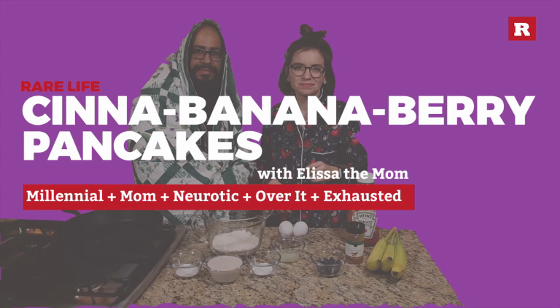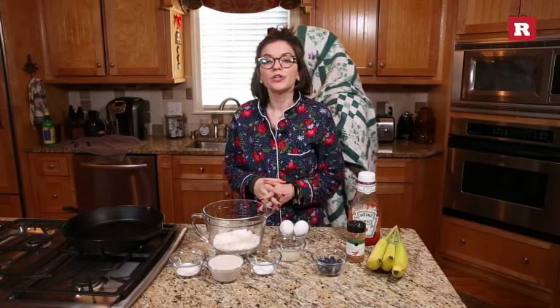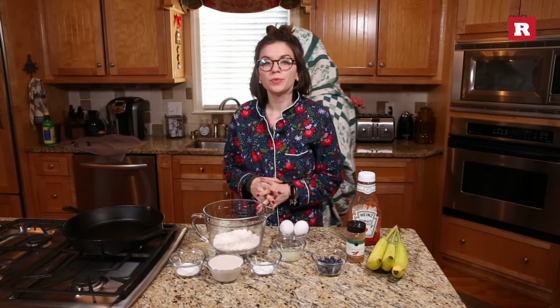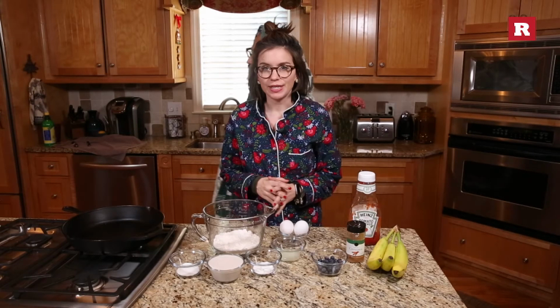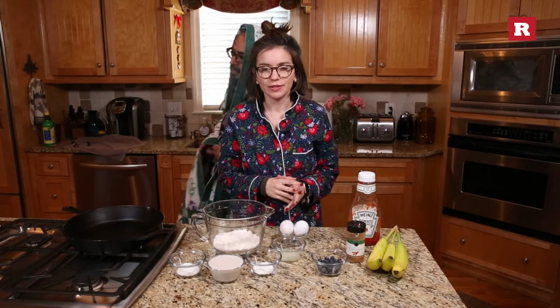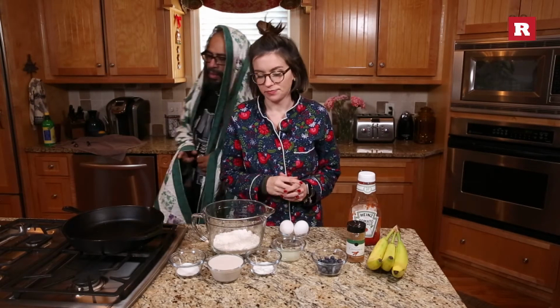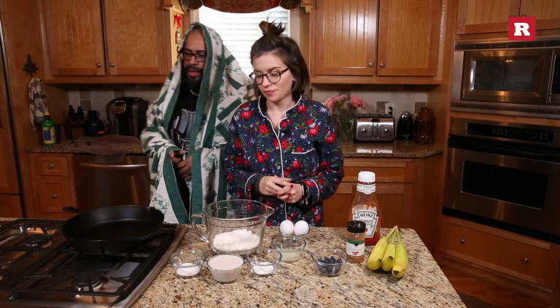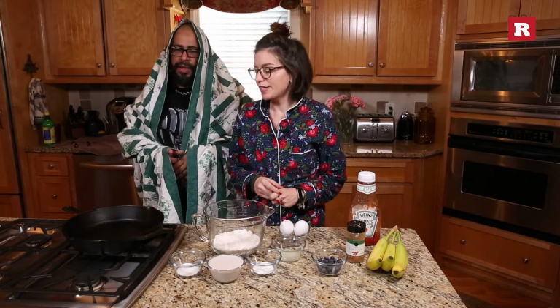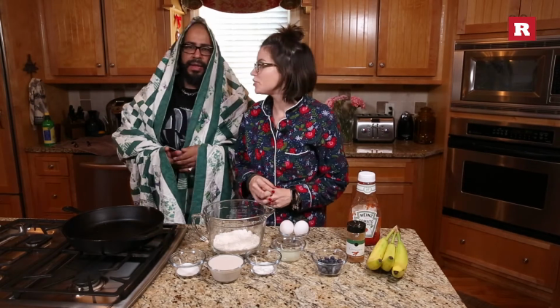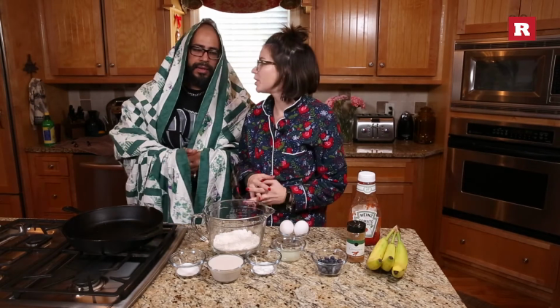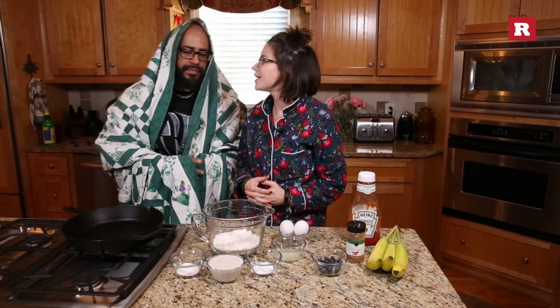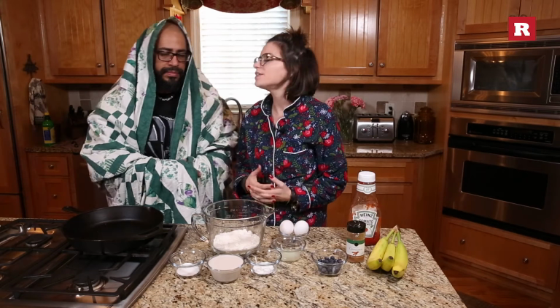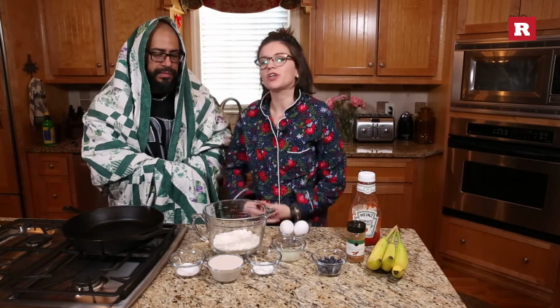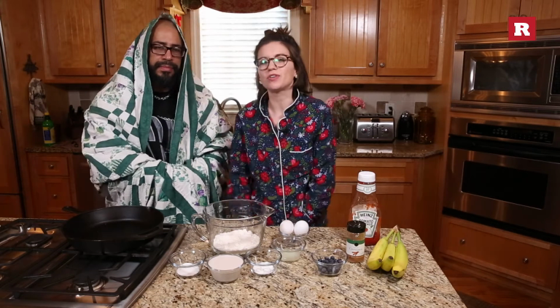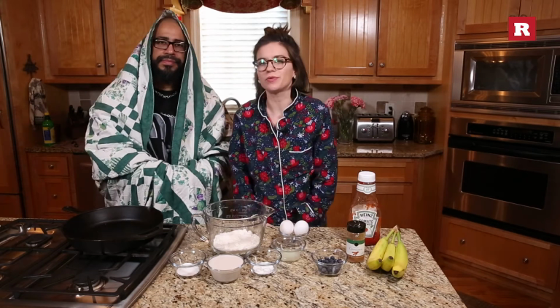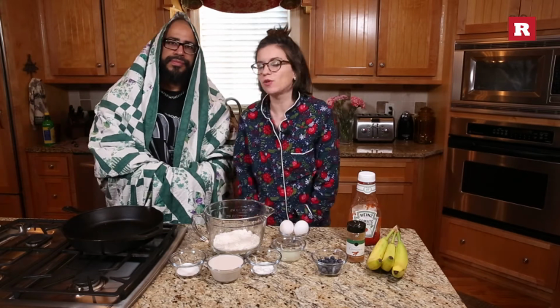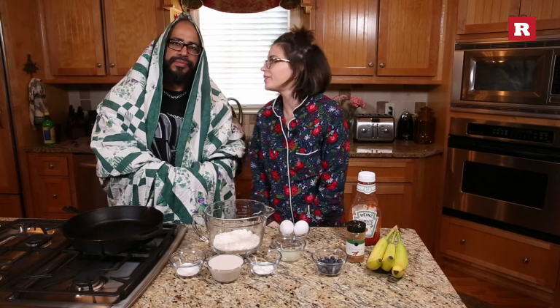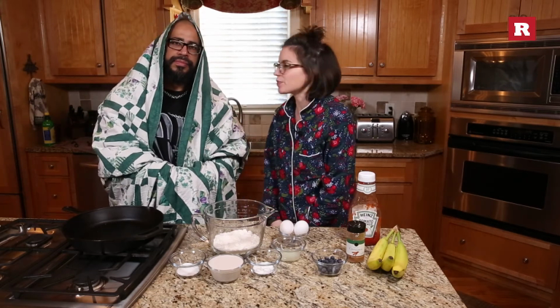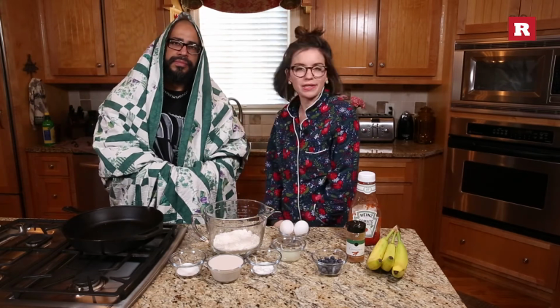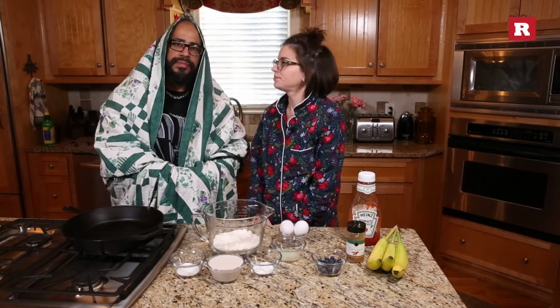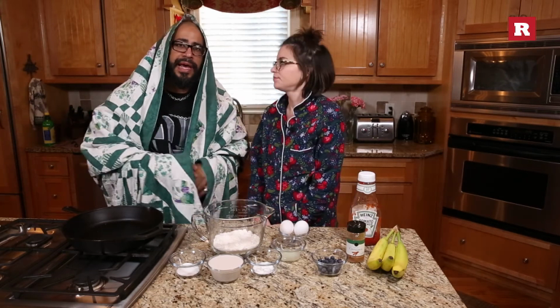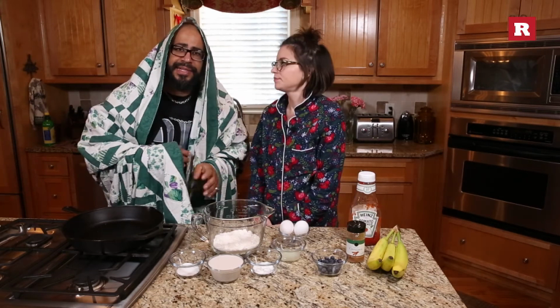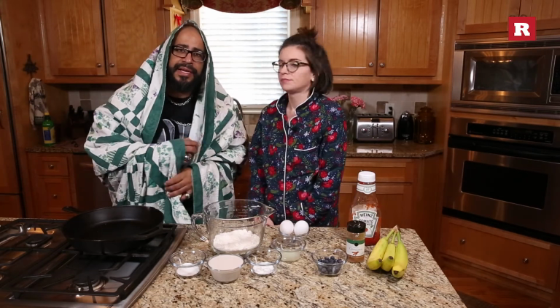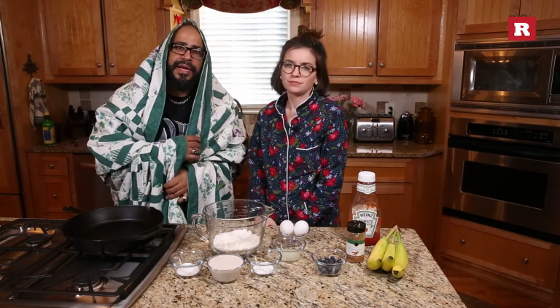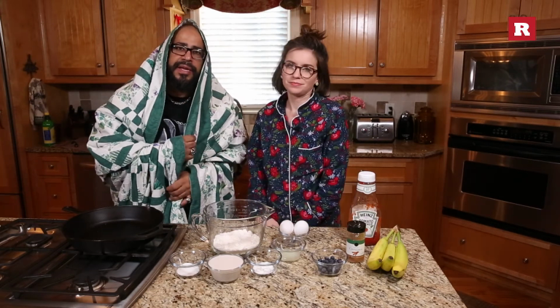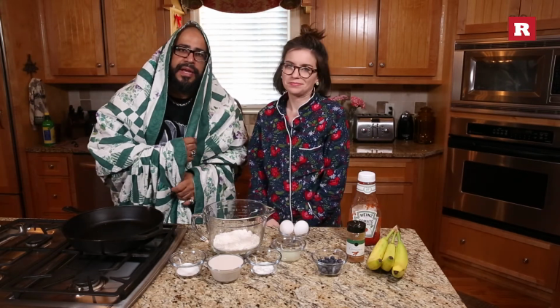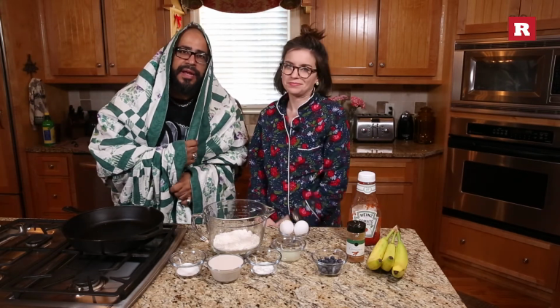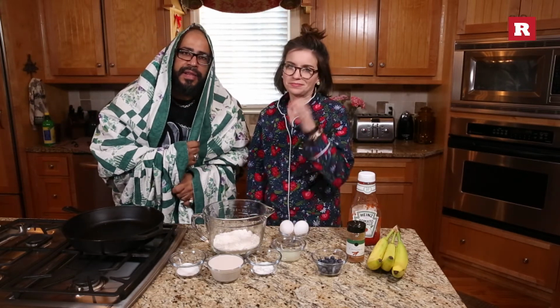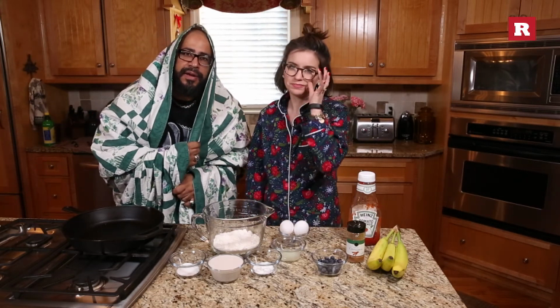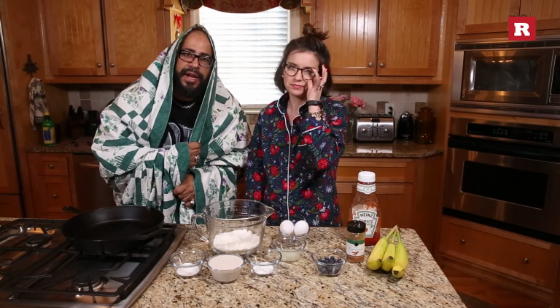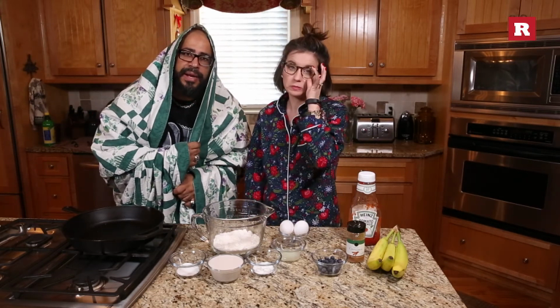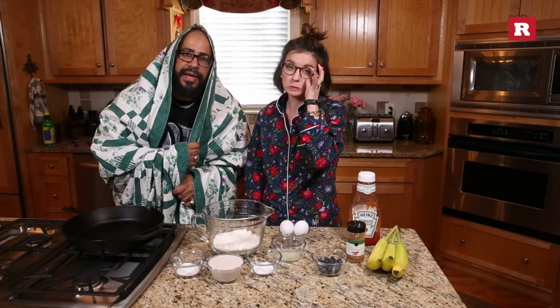You will need — in case y'all don't know, we just woke up. Hence the granny blanket.